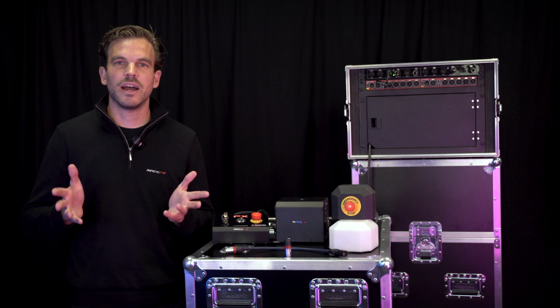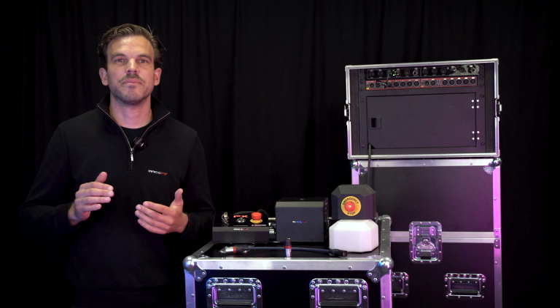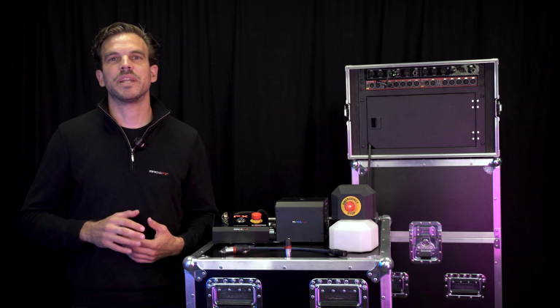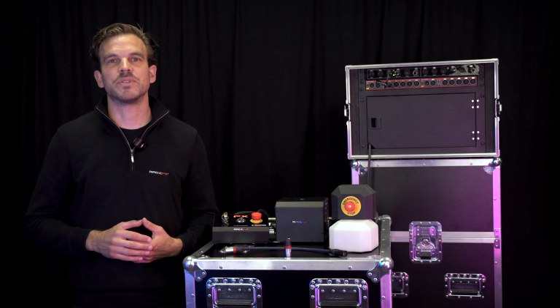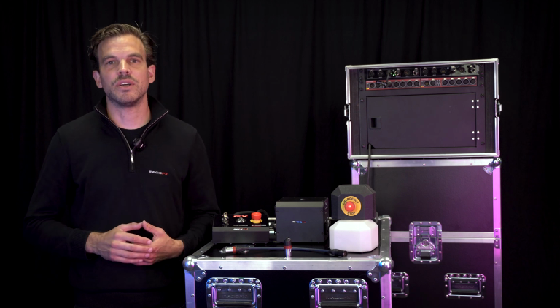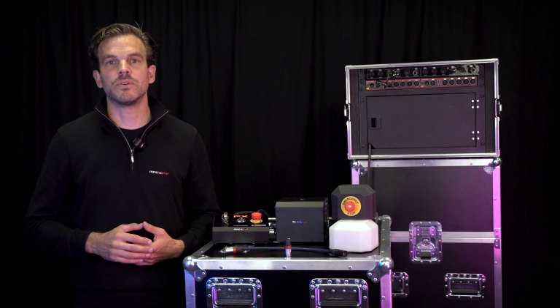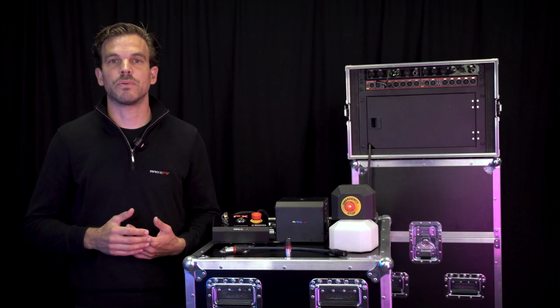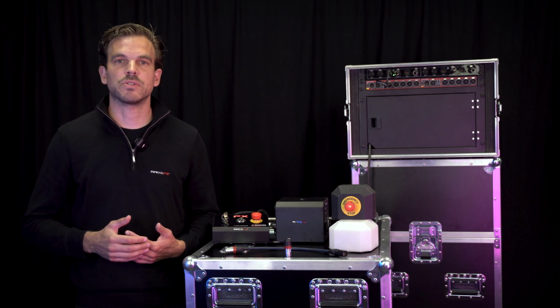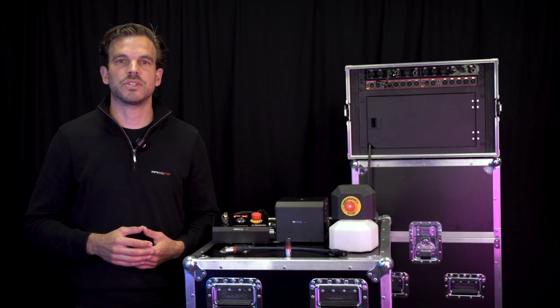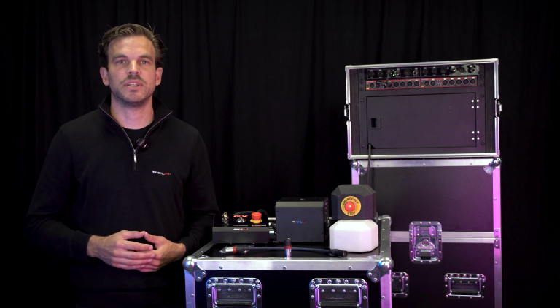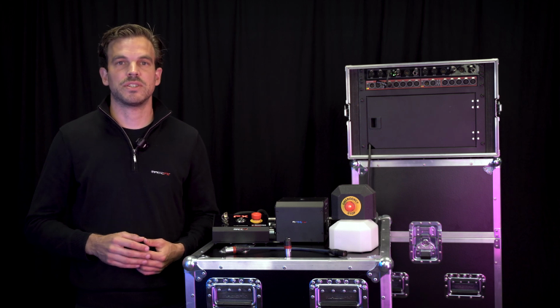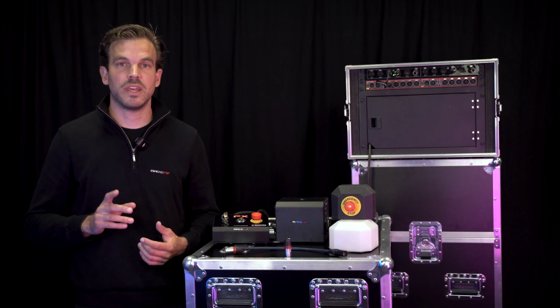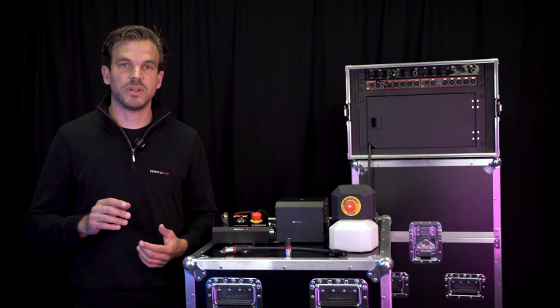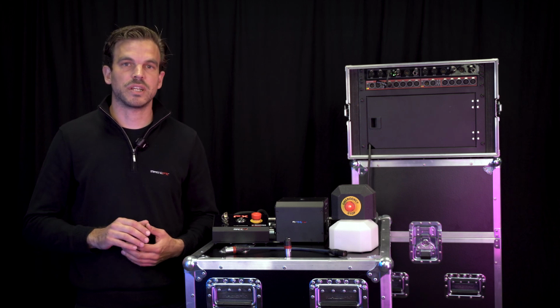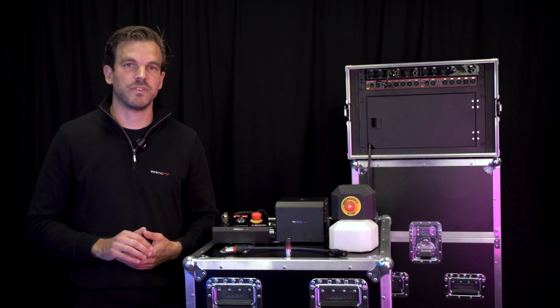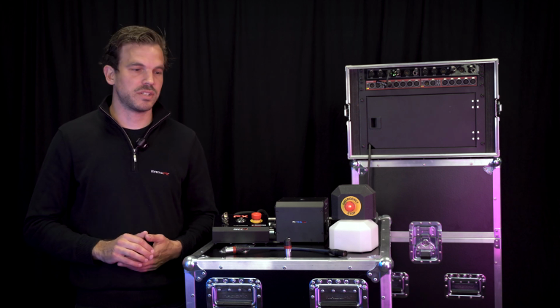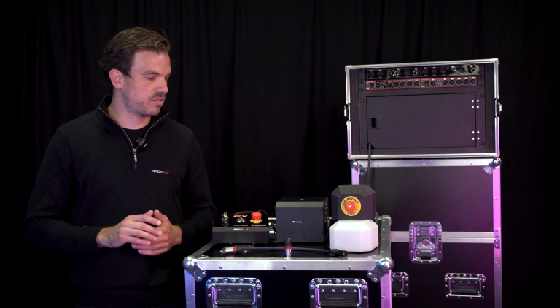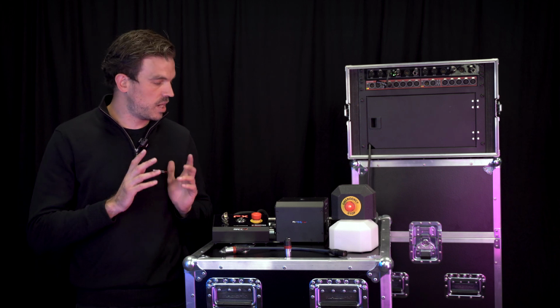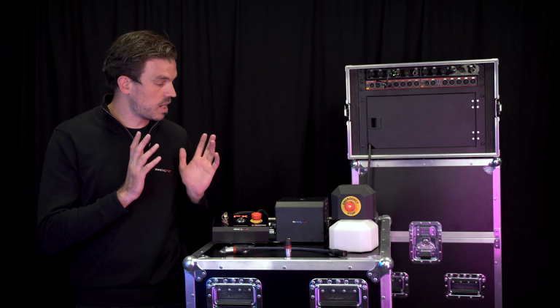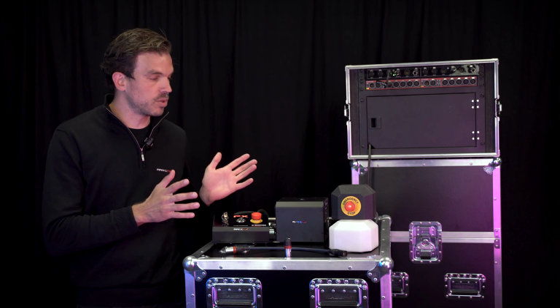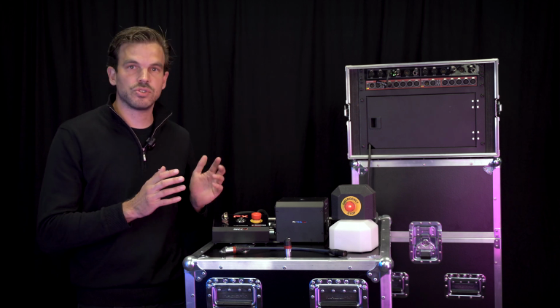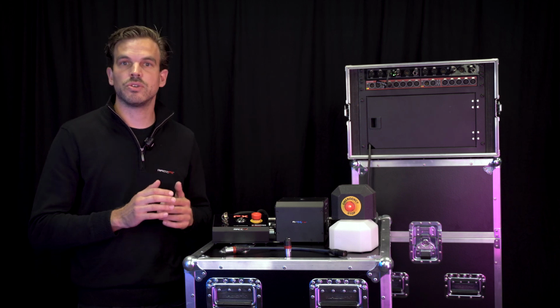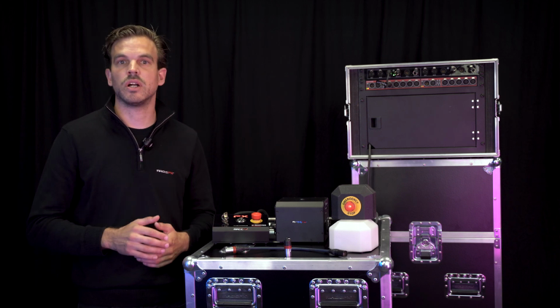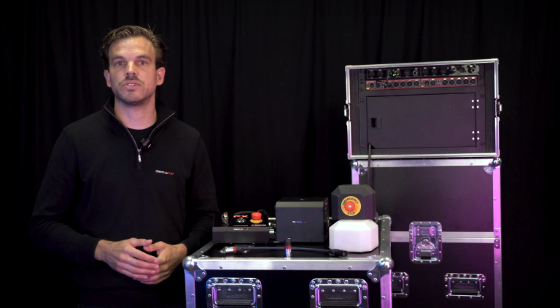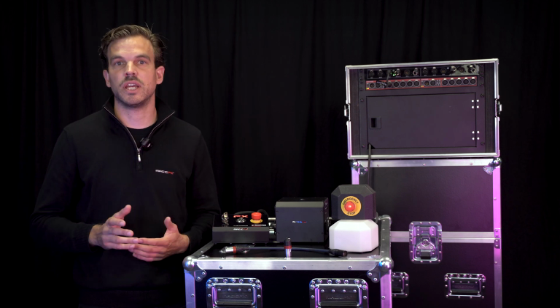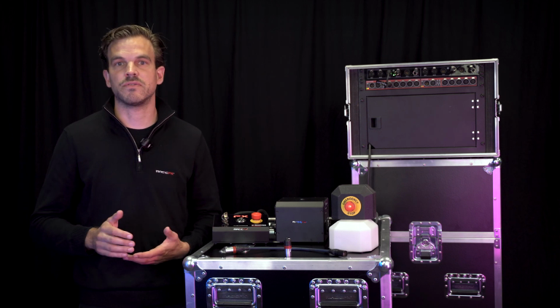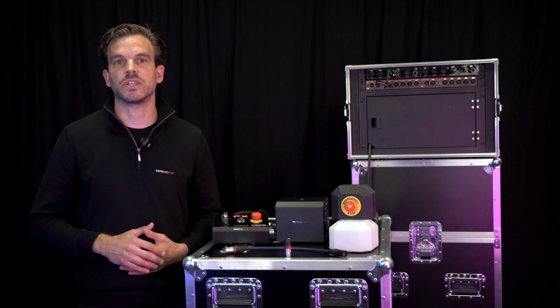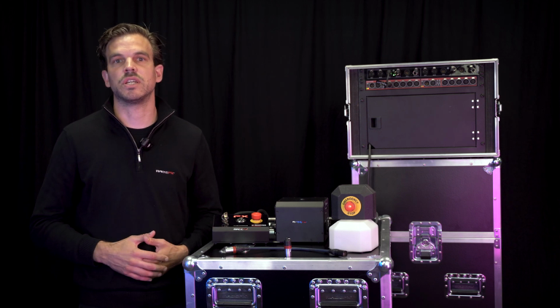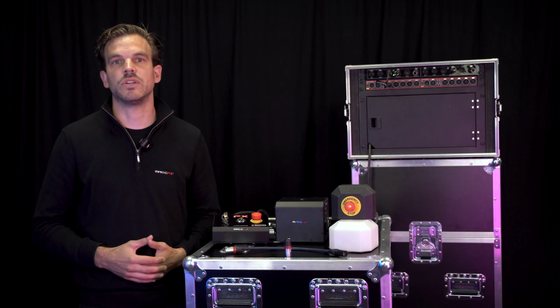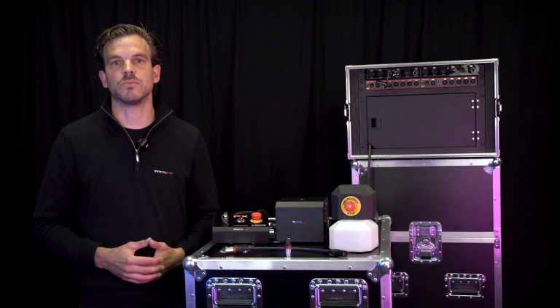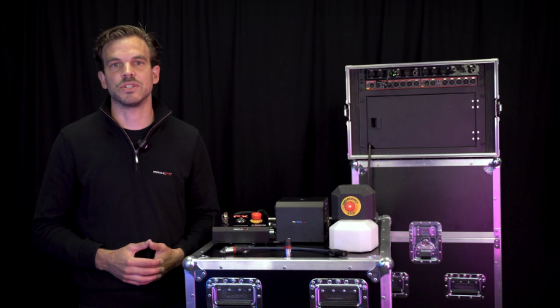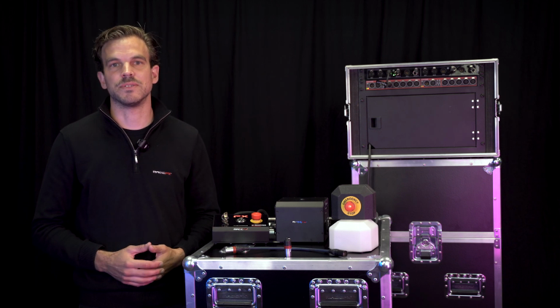Hi, my name is Guido, product specialist at MagicFX, and today I'm going to show you guys the SFX safety arm system.